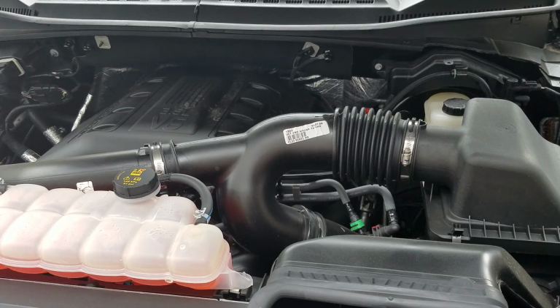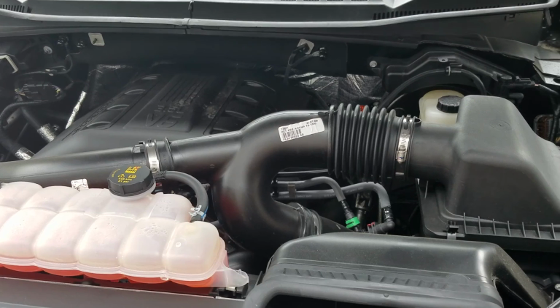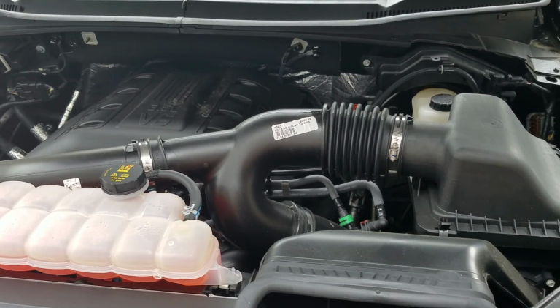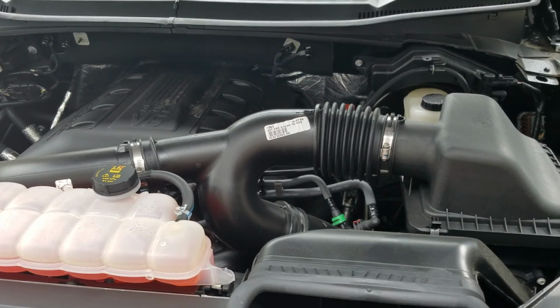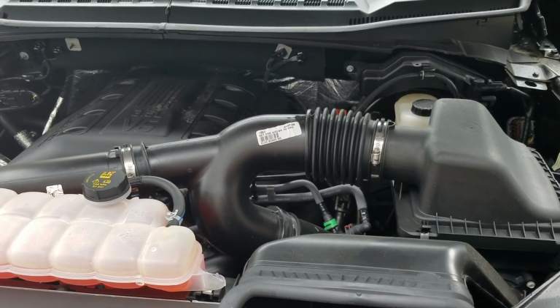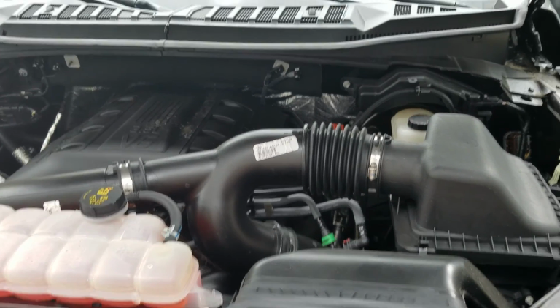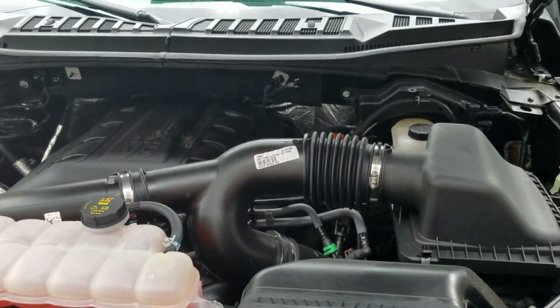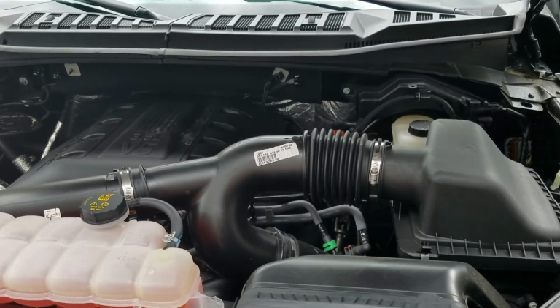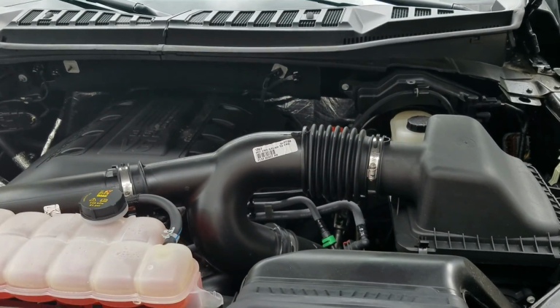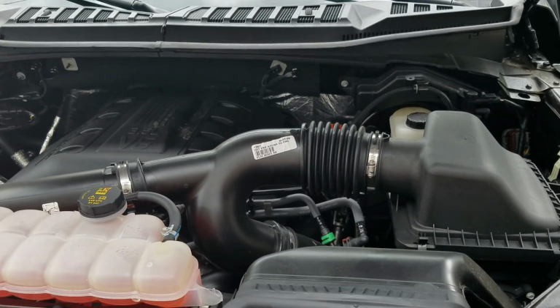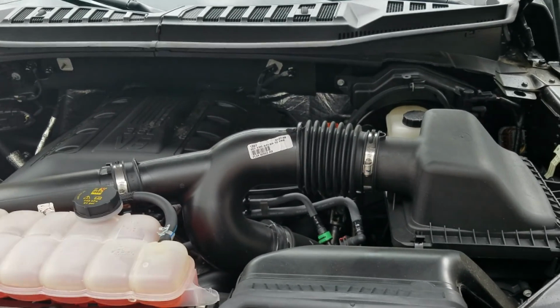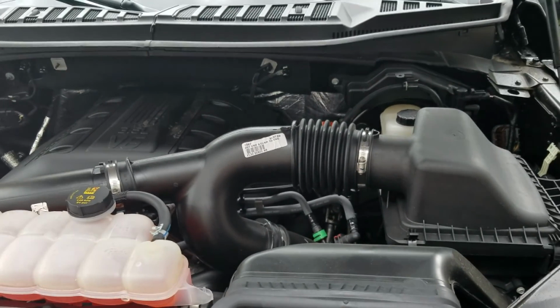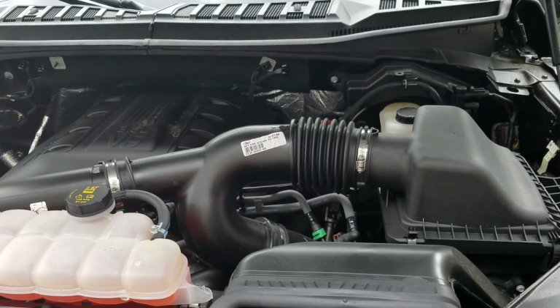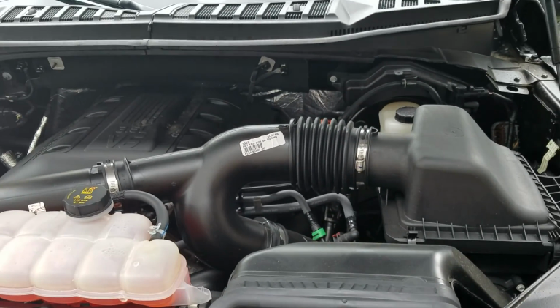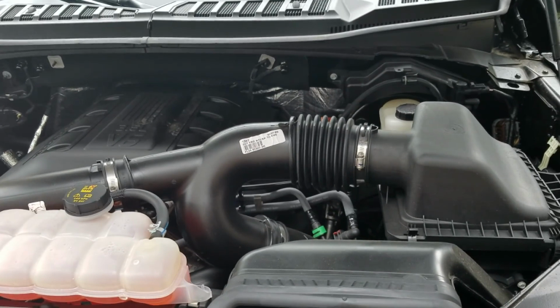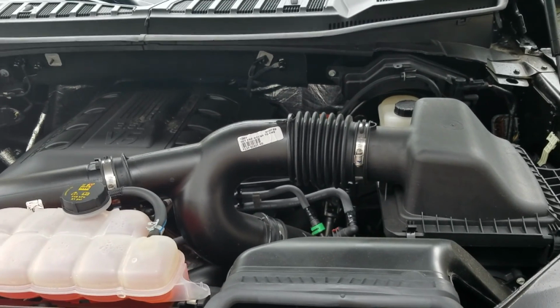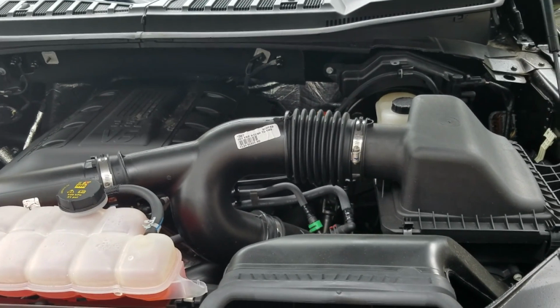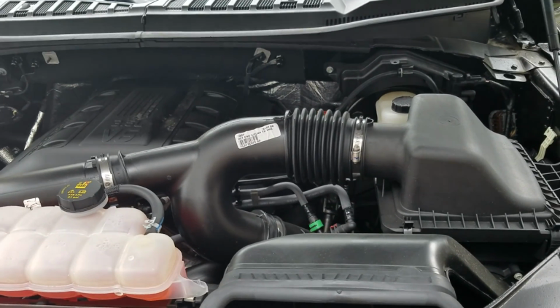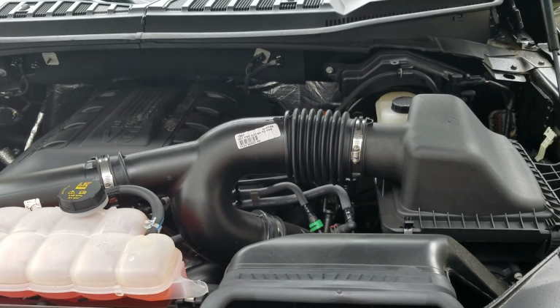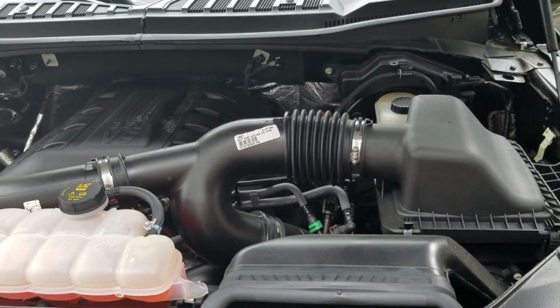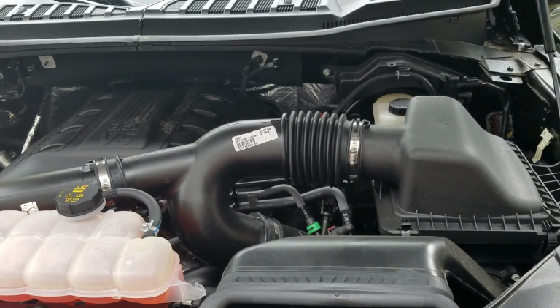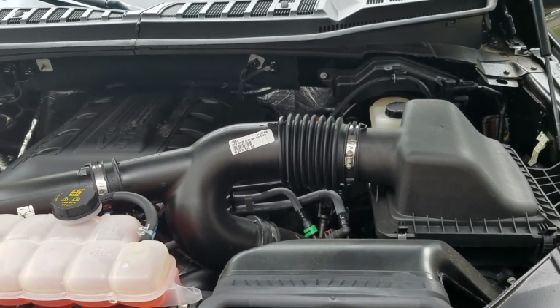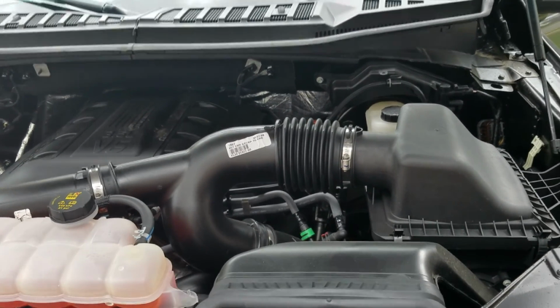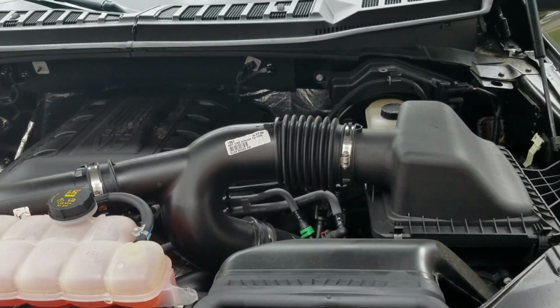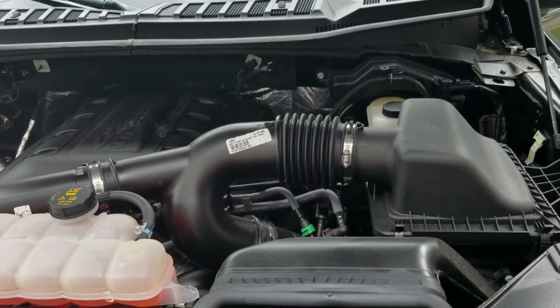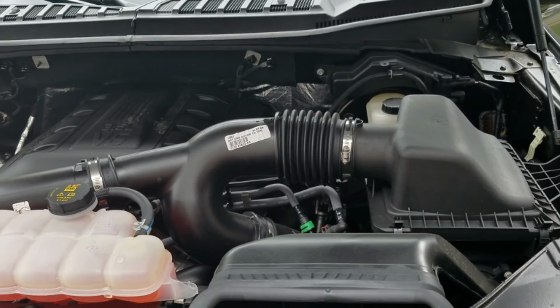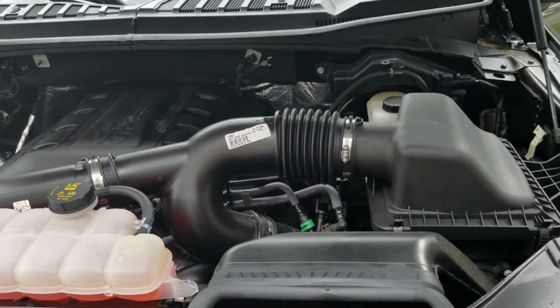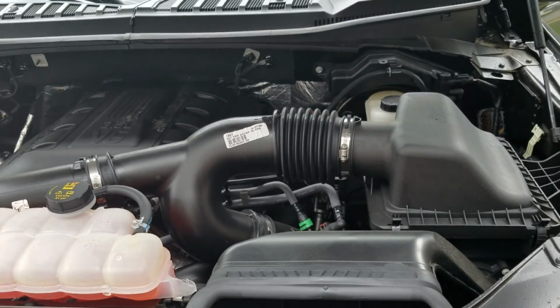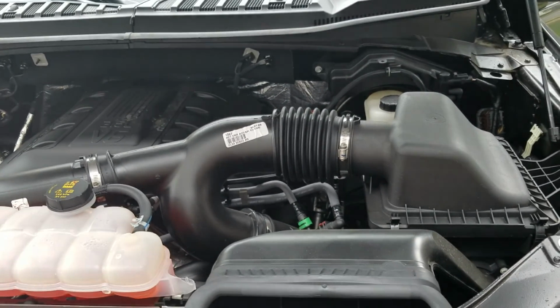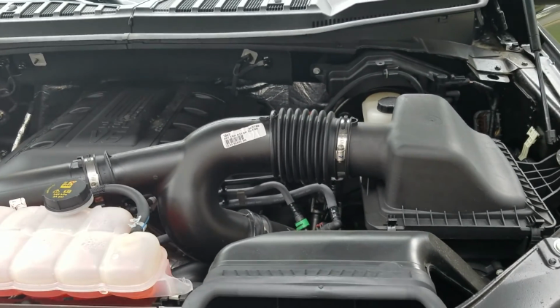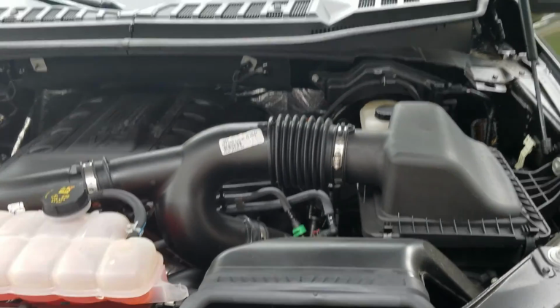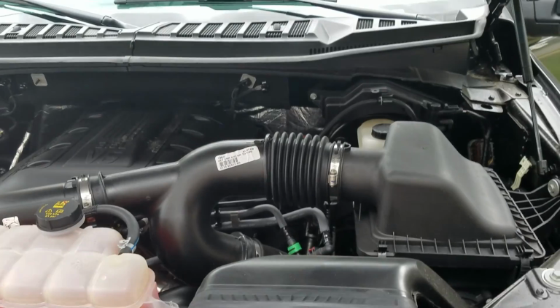2016 Ford F-150 — gonna let you guys listen to it stock right before I change the filter.